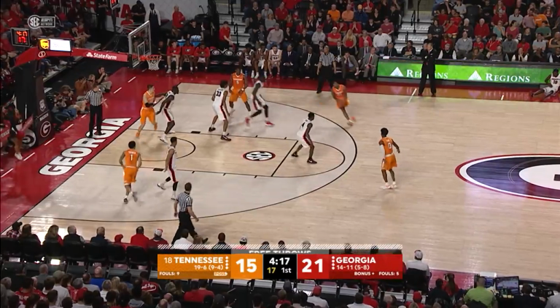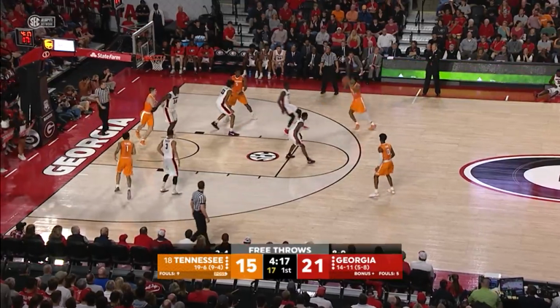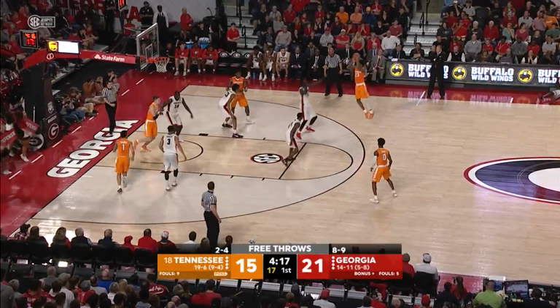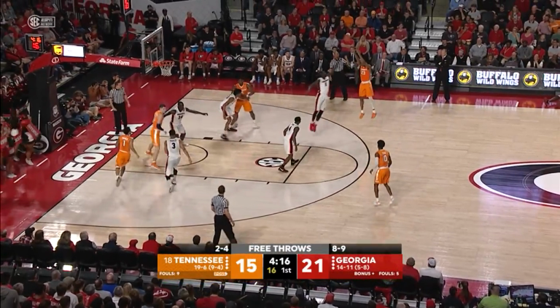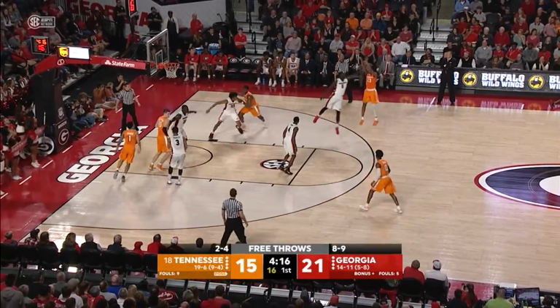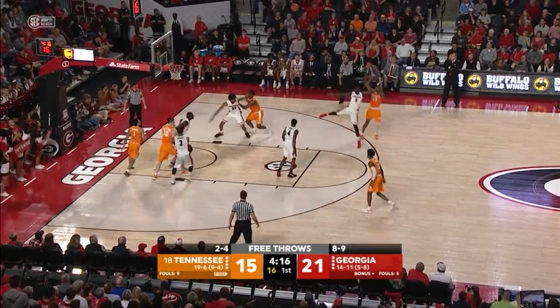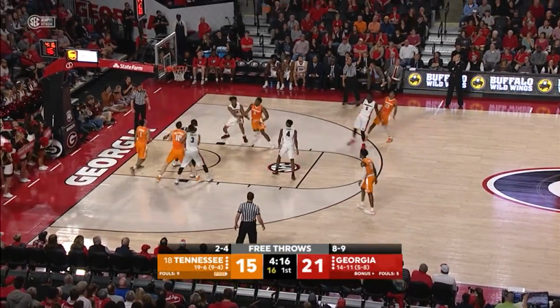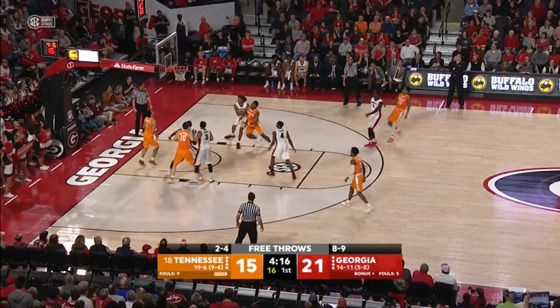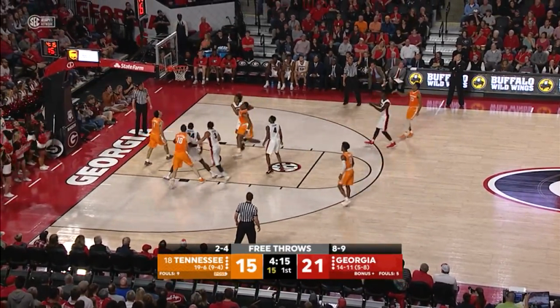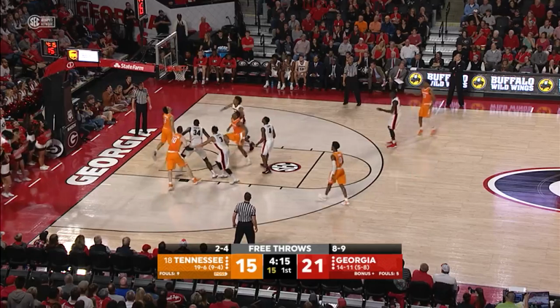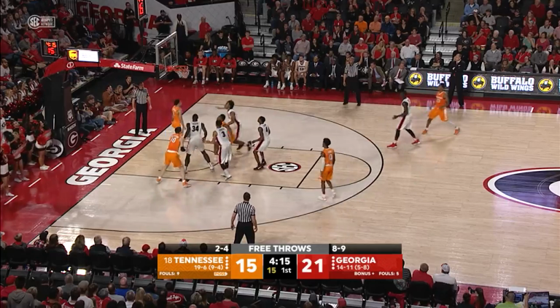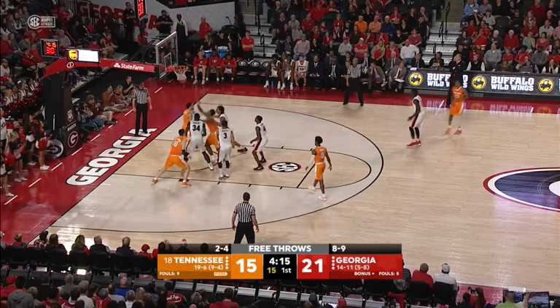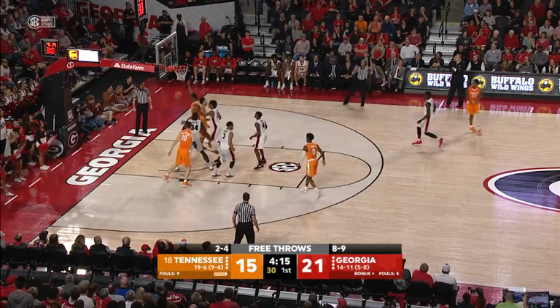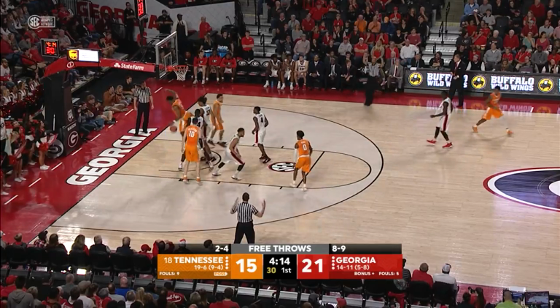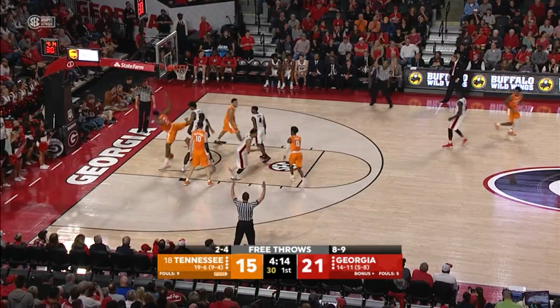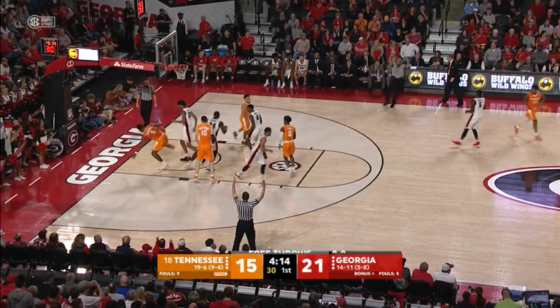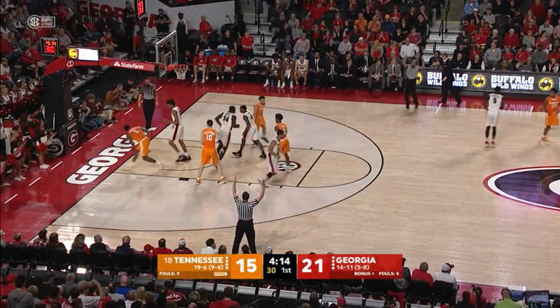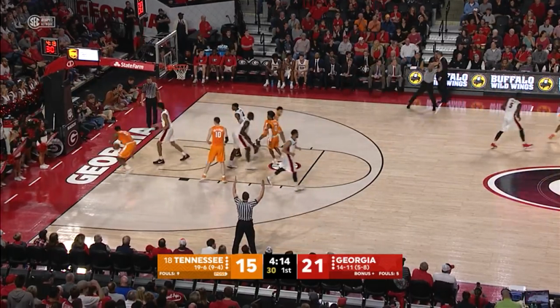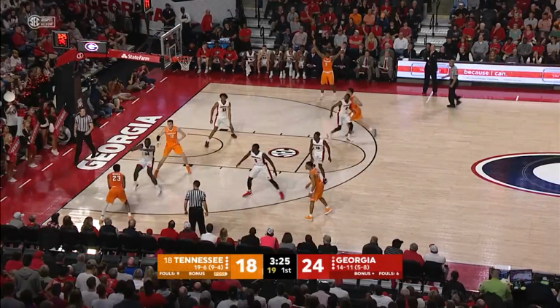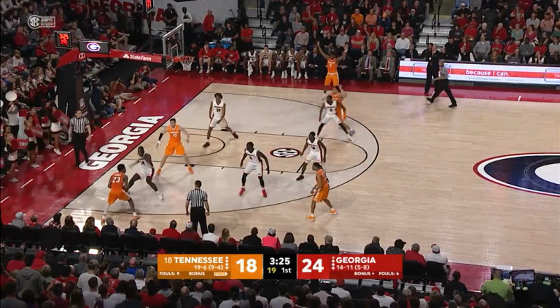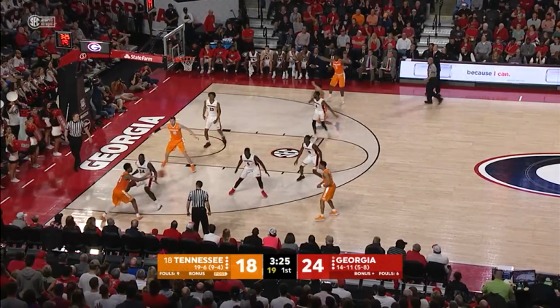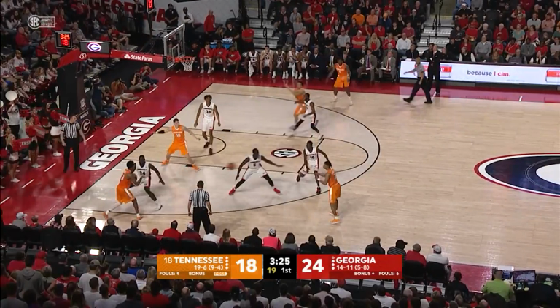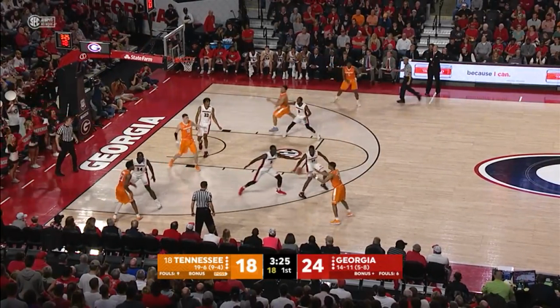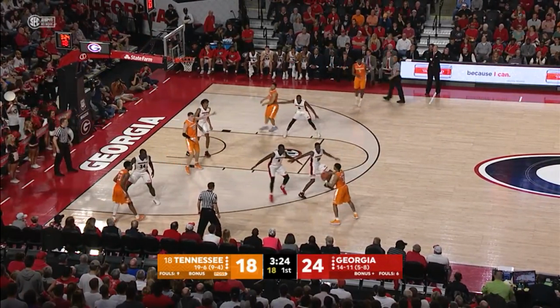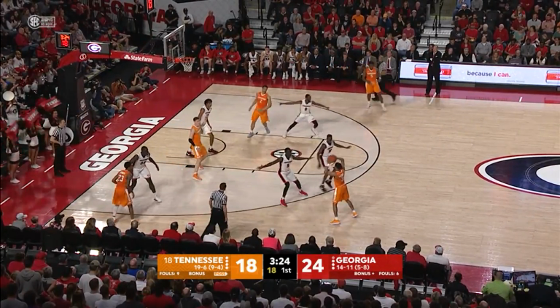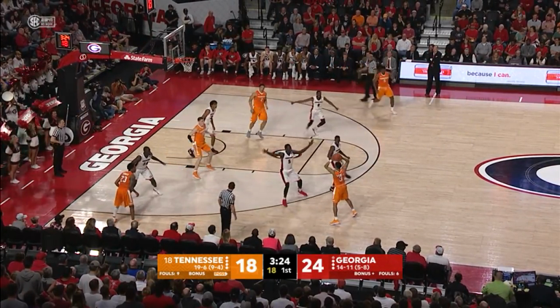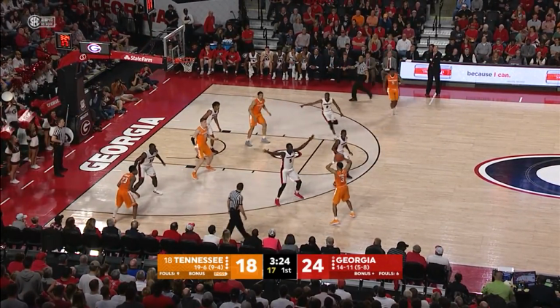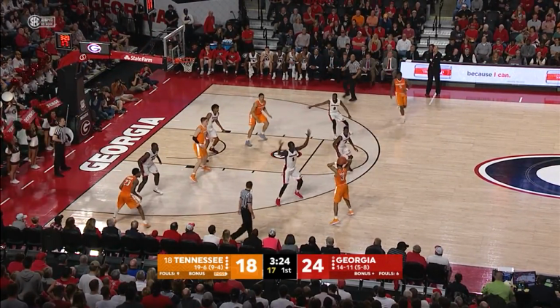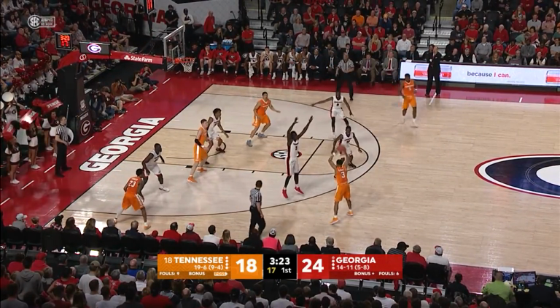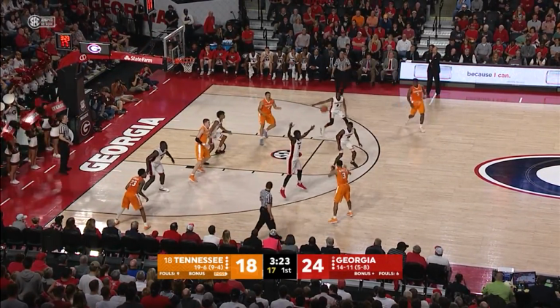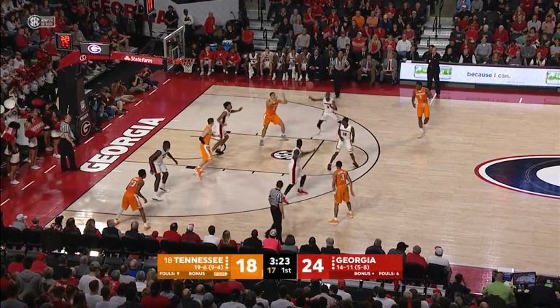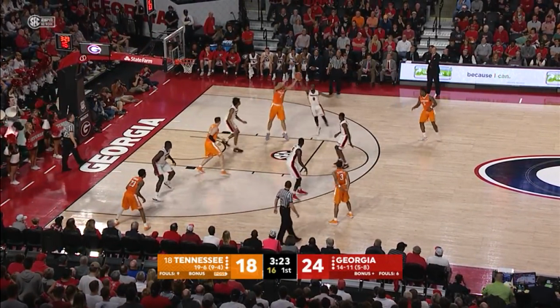Right side, Bowden comes off a pick, a three on the way is good. Money. Corner, Bowden thought about it, didn't take a three.